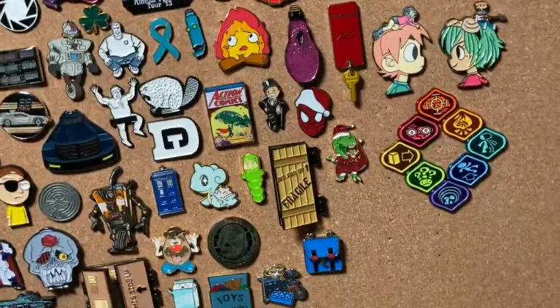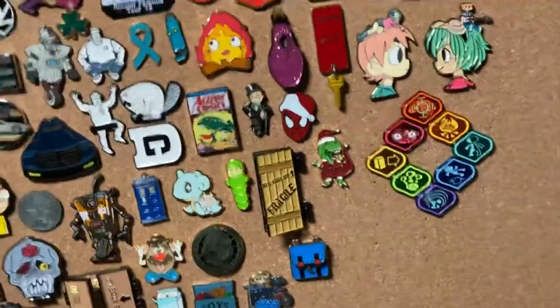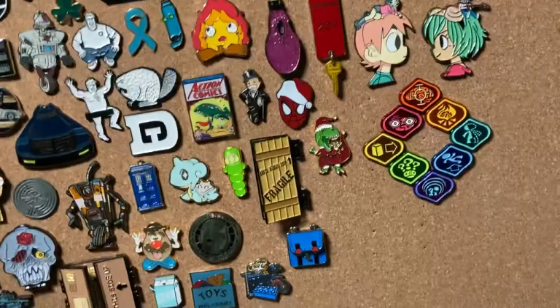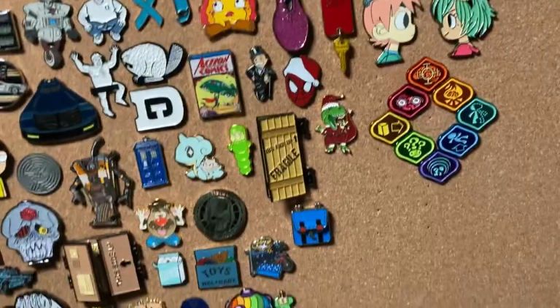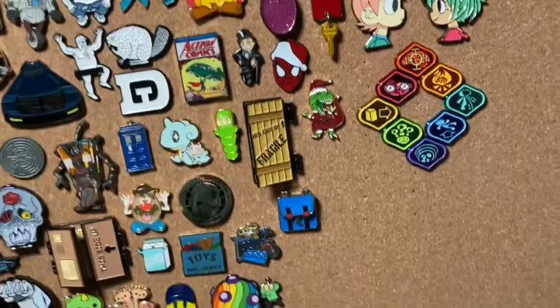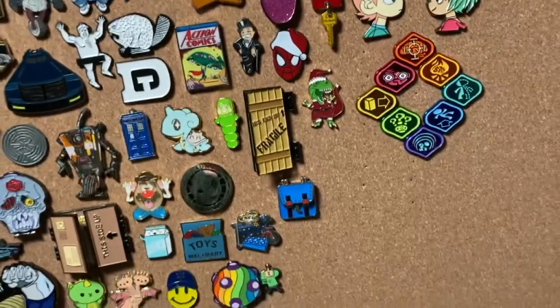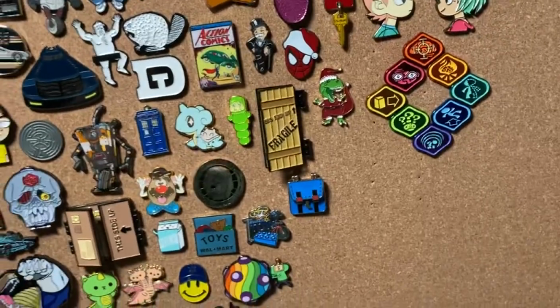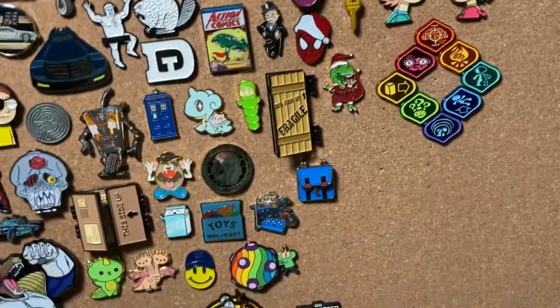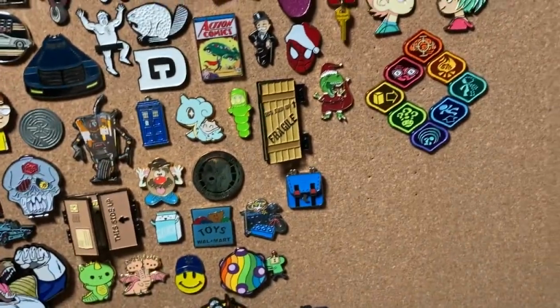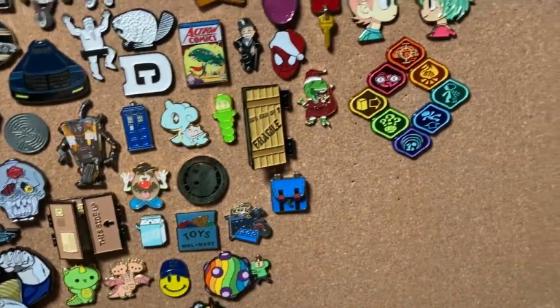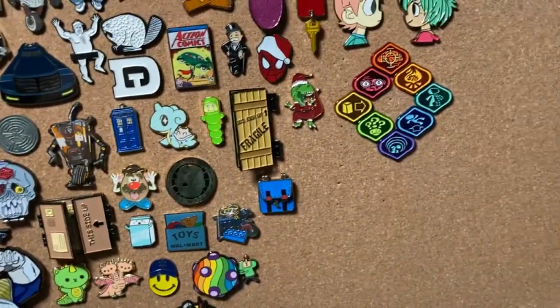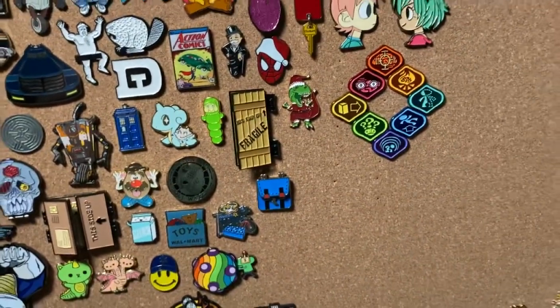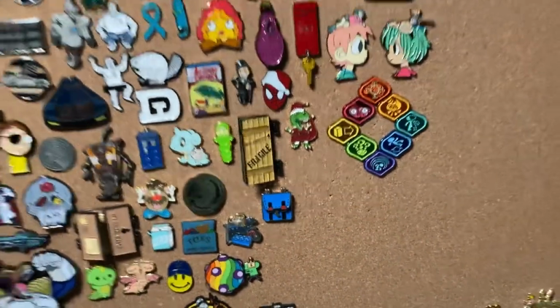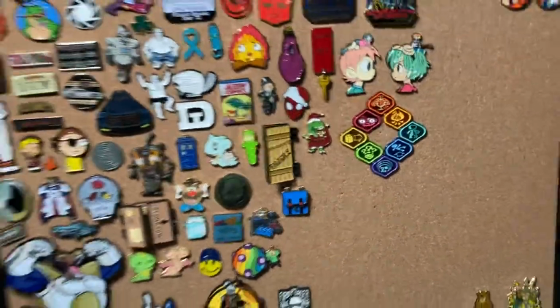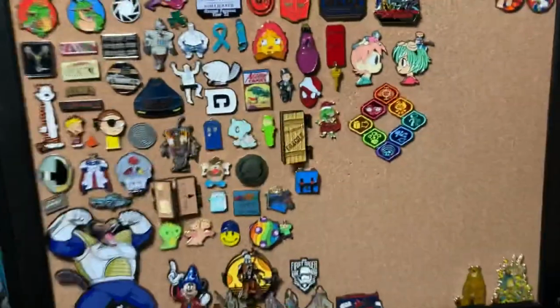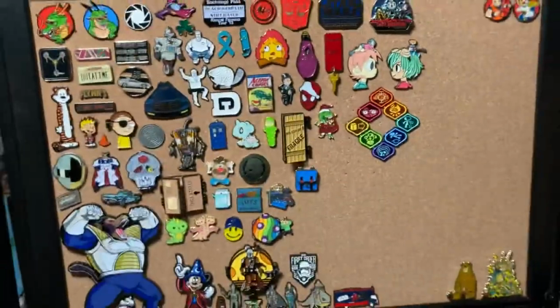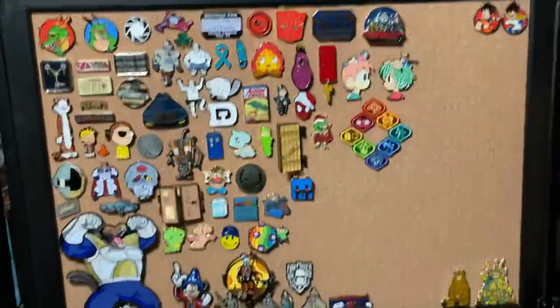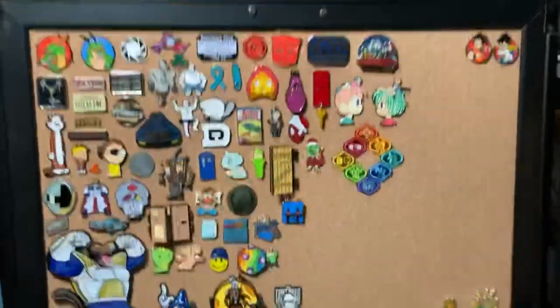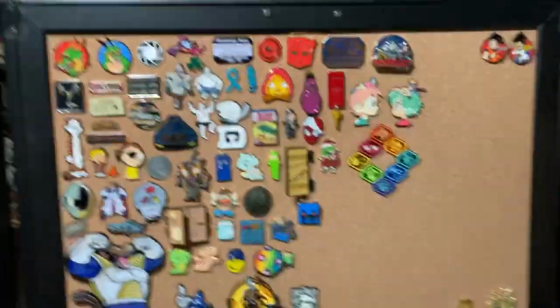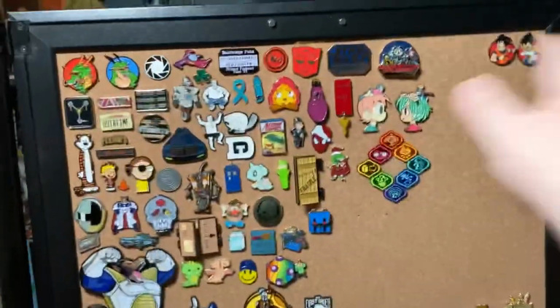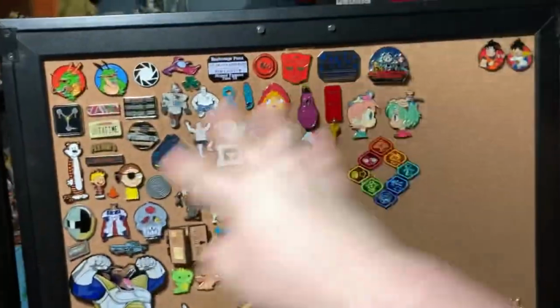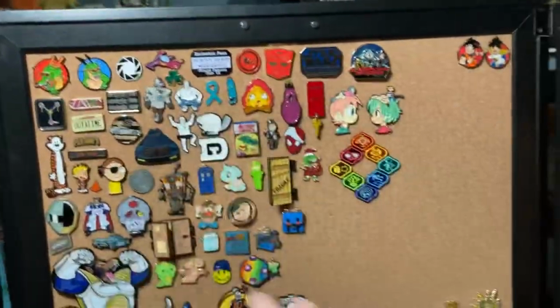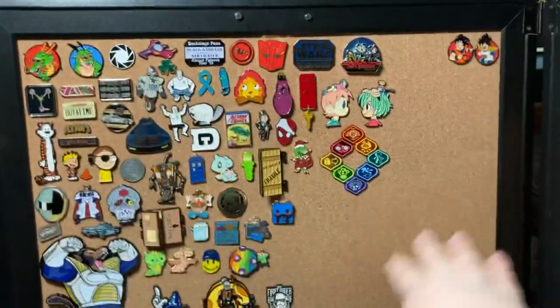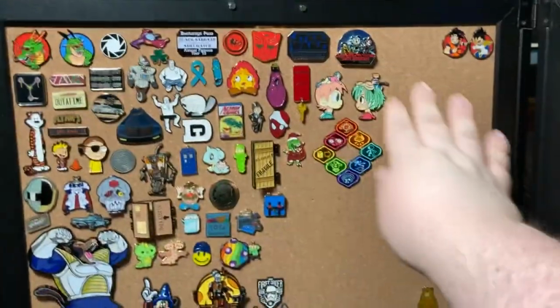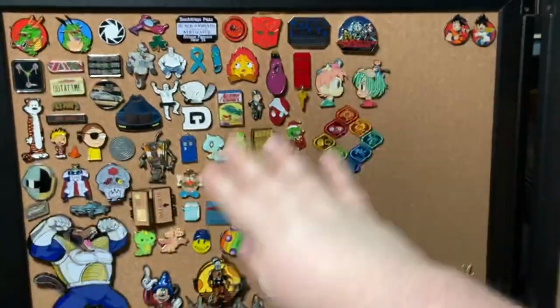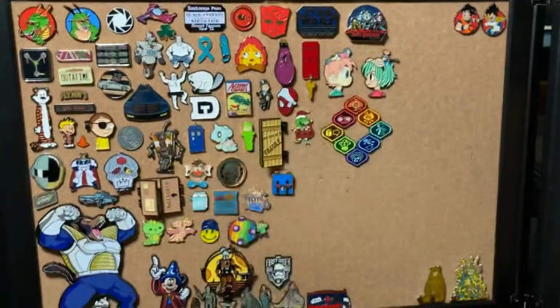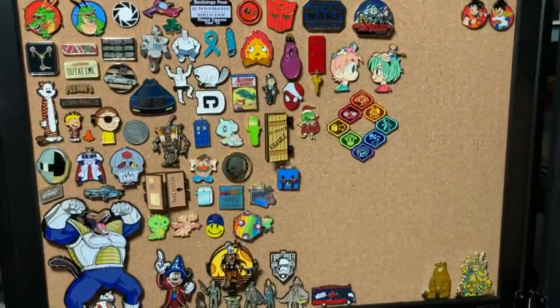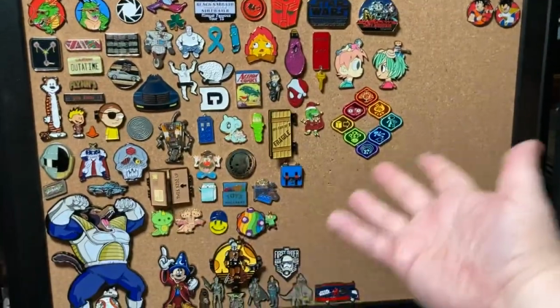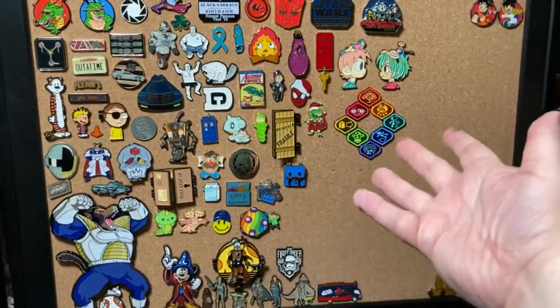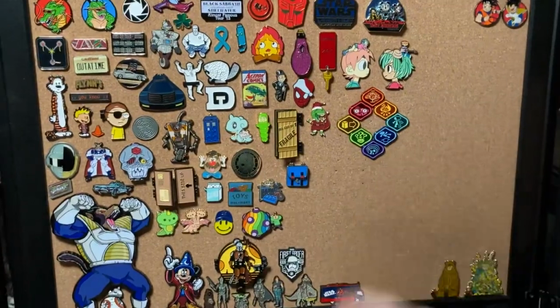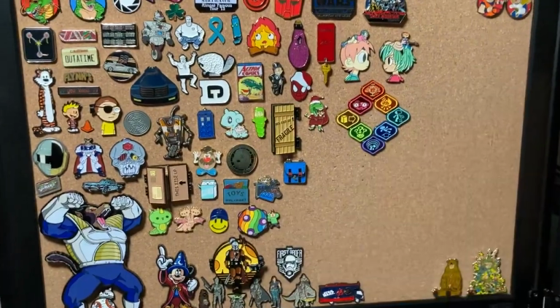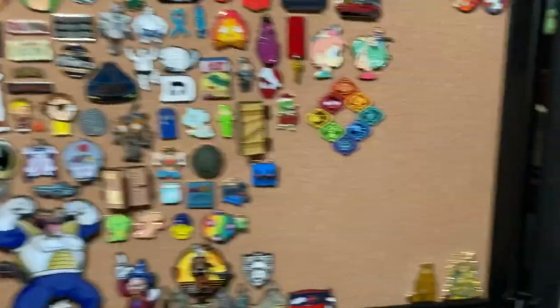I added some magnets to the top so I could close the doors and it's not going to pop open on me. I'm just happy with that. So the plan now is this will be my little generic anything-goes board.